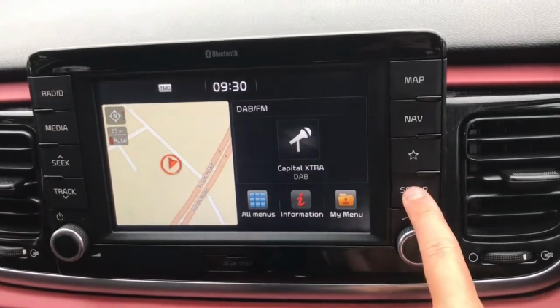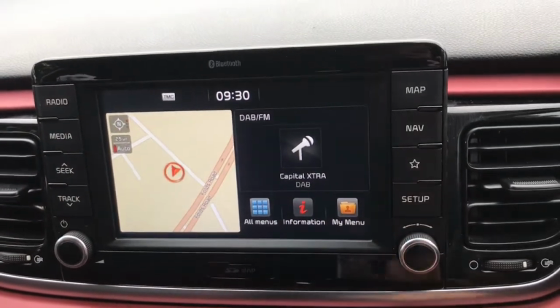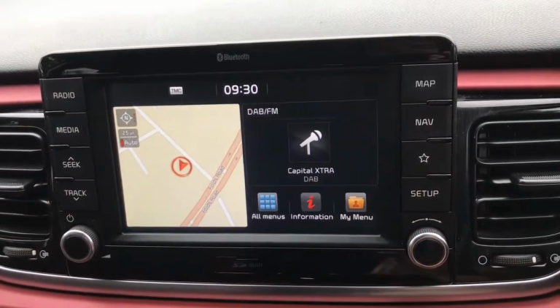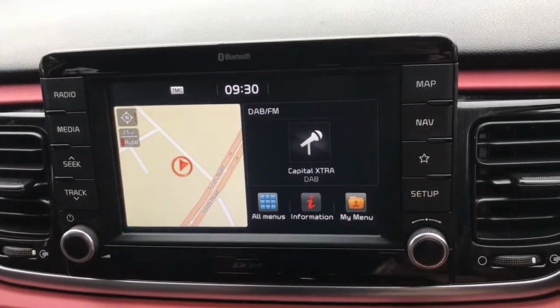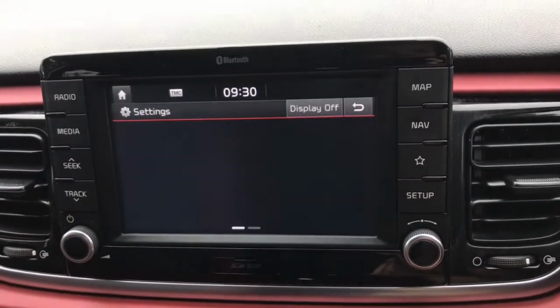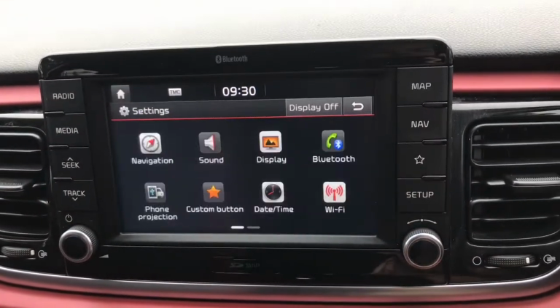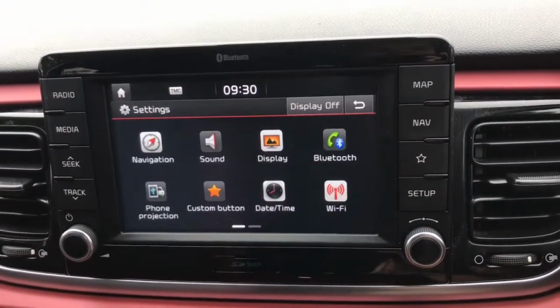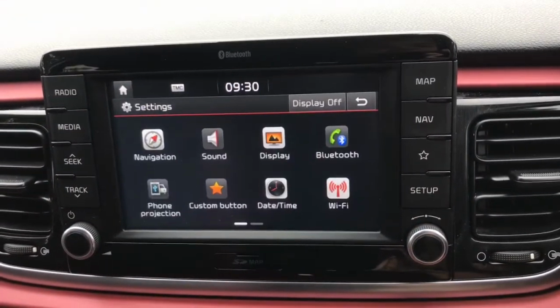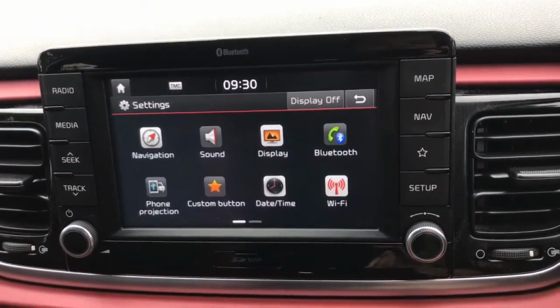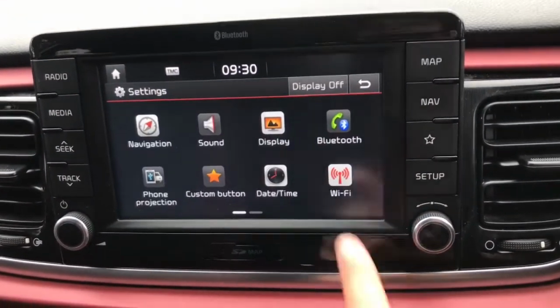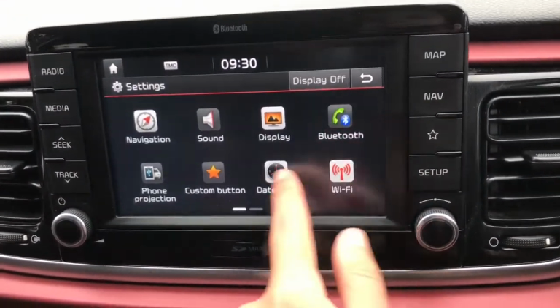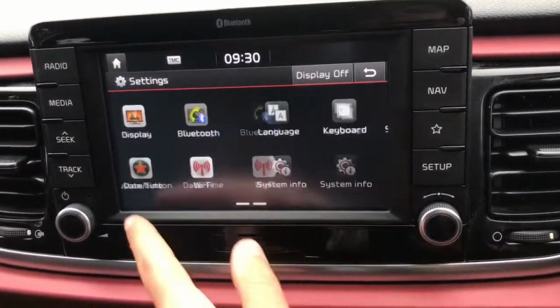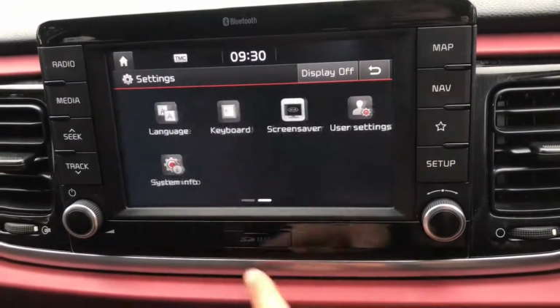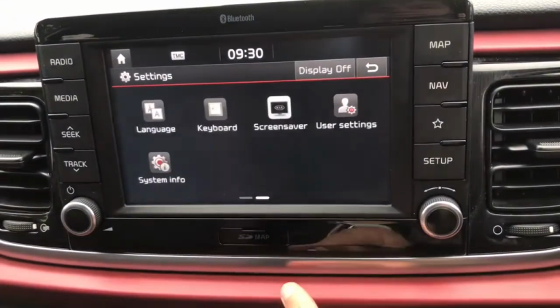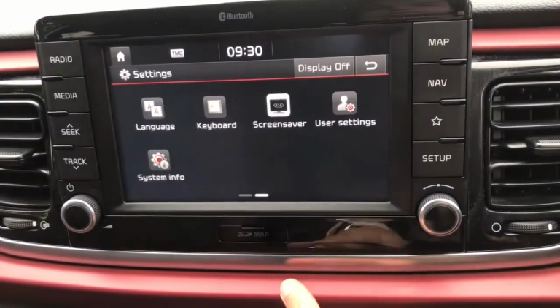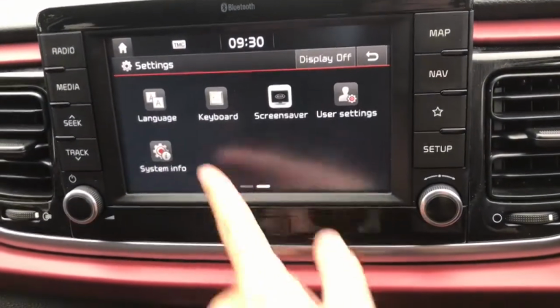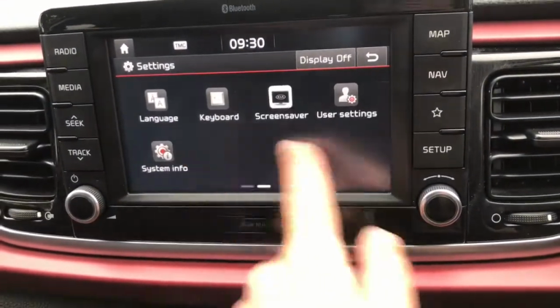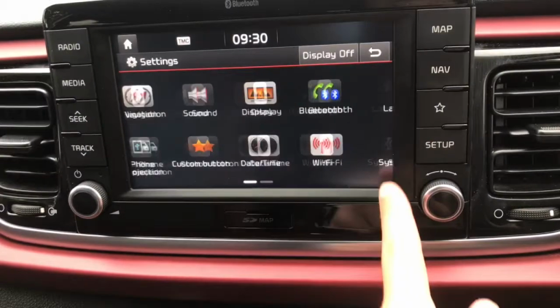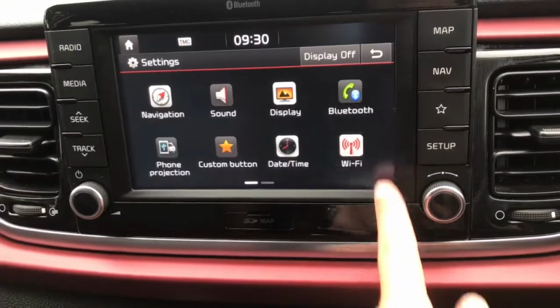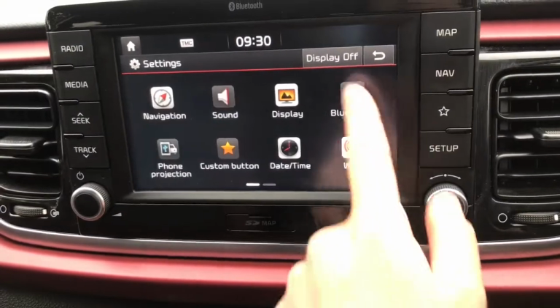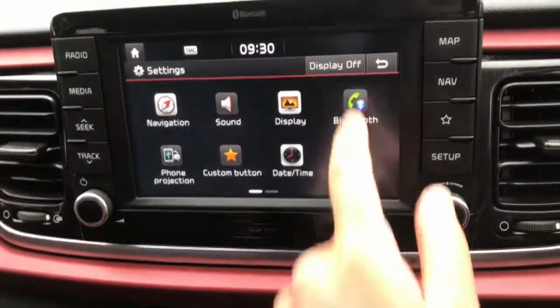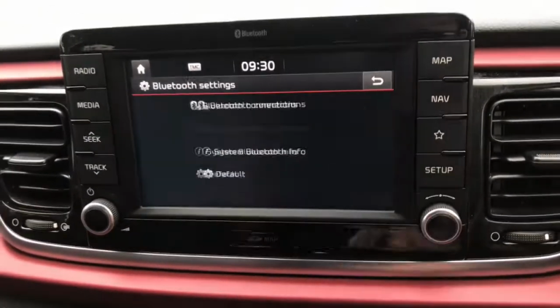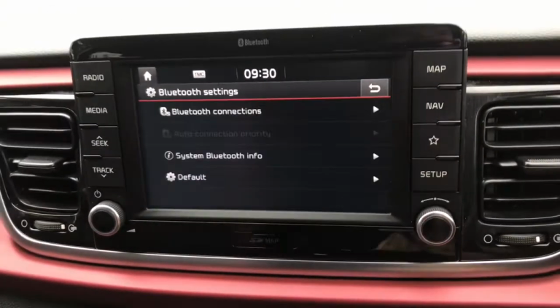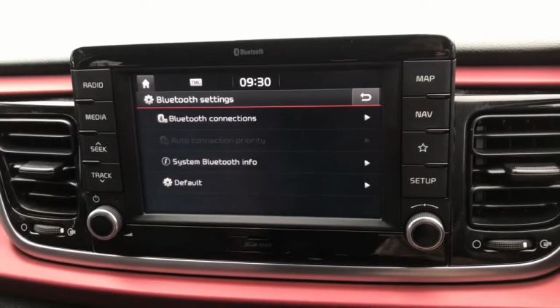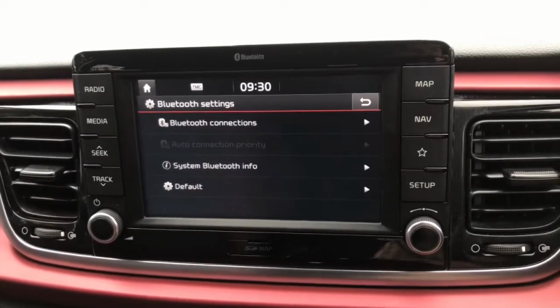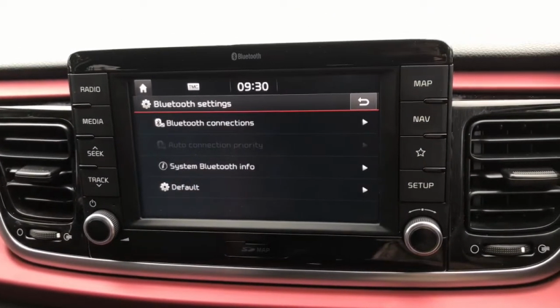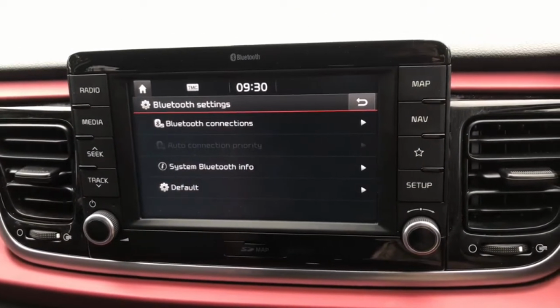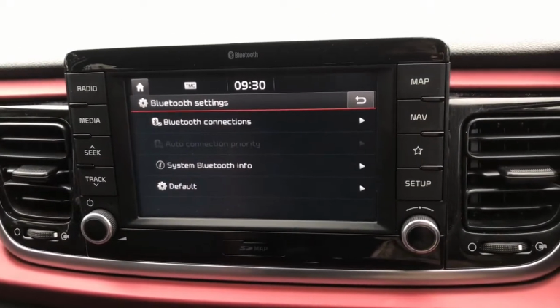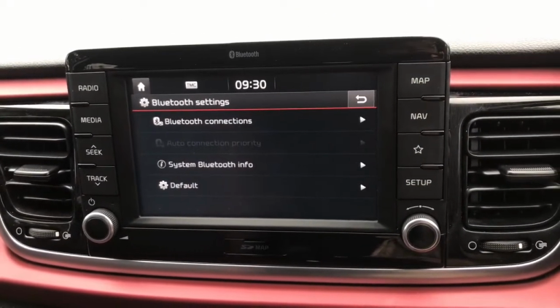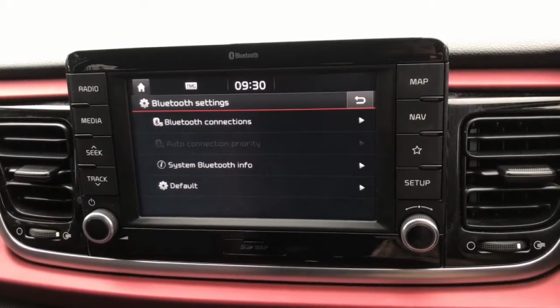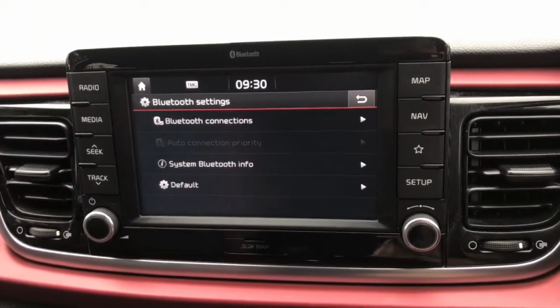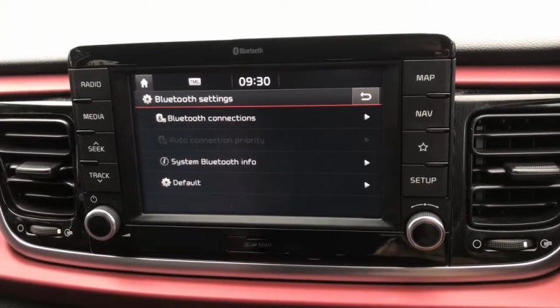It has different setup settings. You can connect your phone via Bluetooth to listen to your own music and to answer your phone calls.